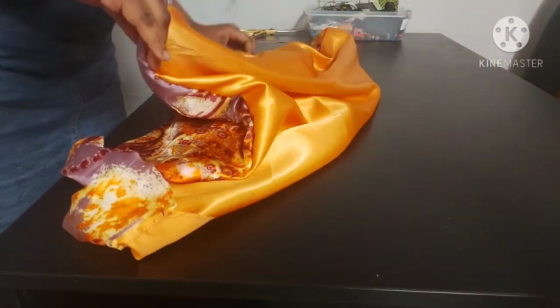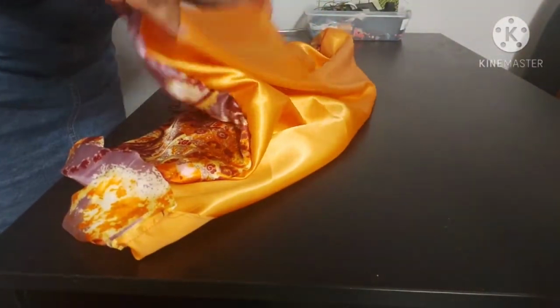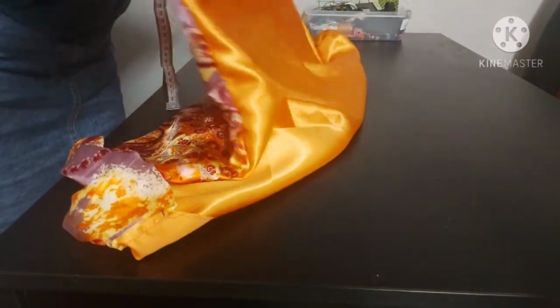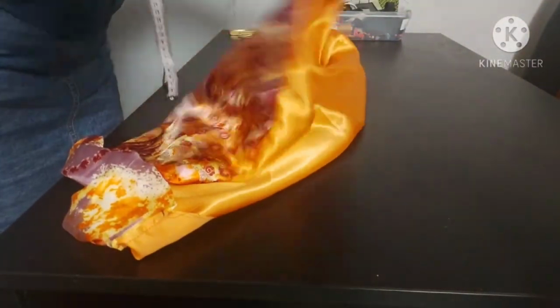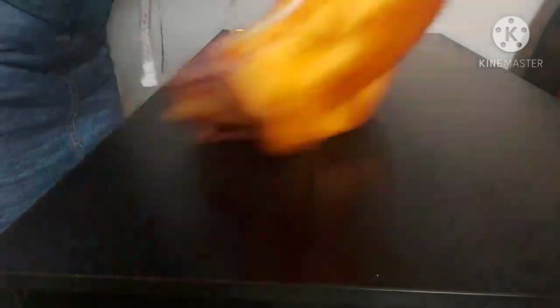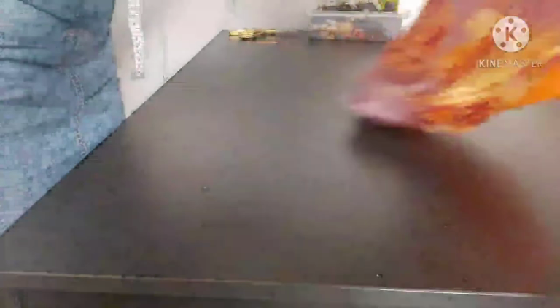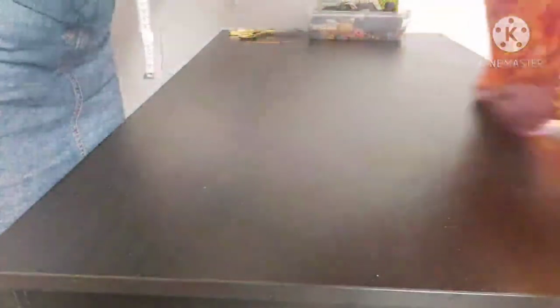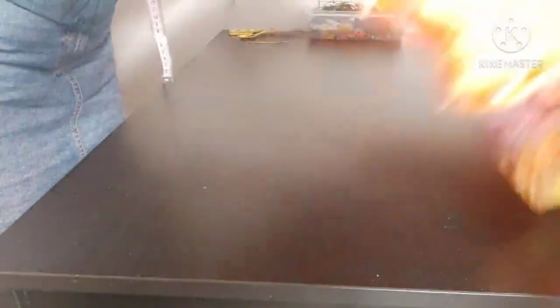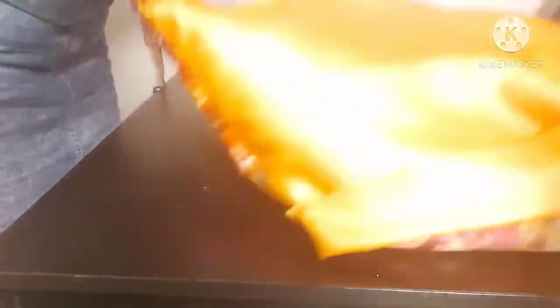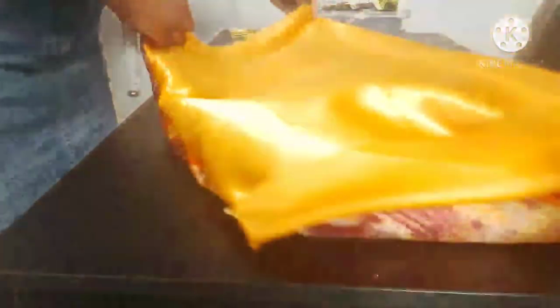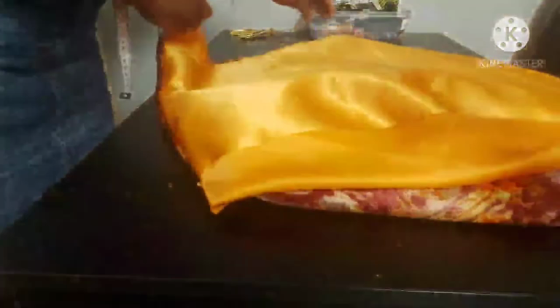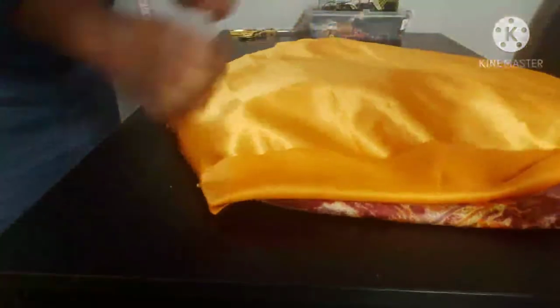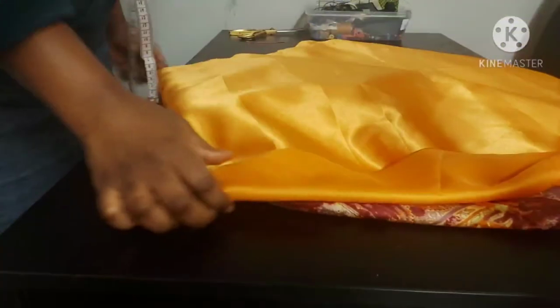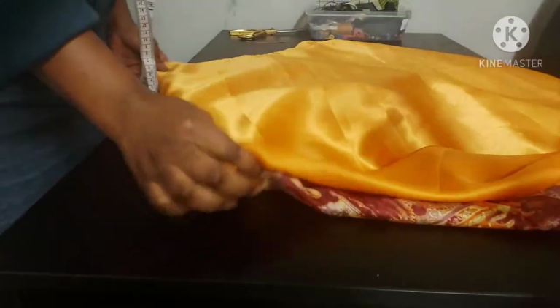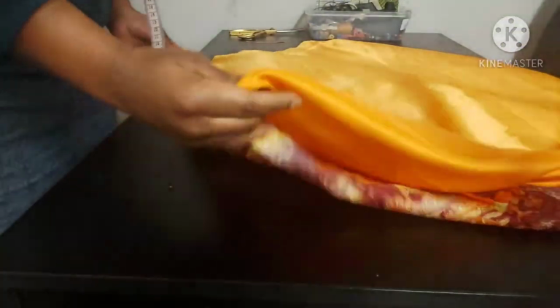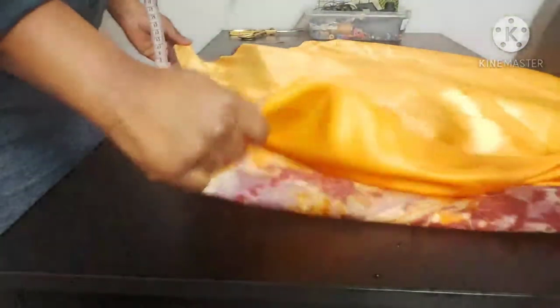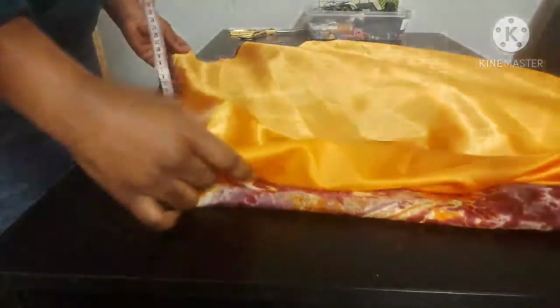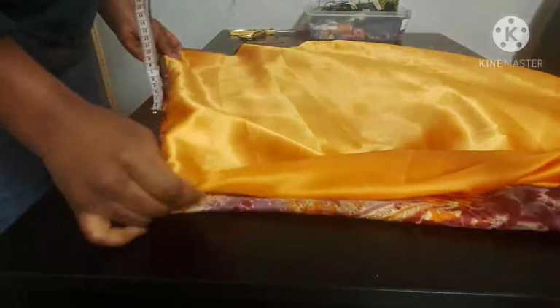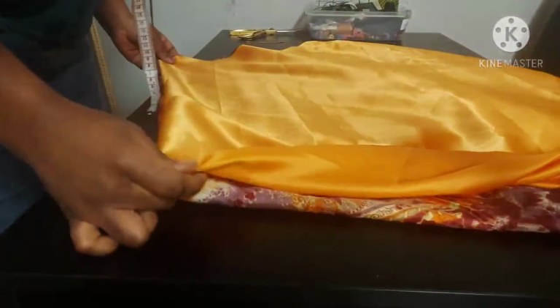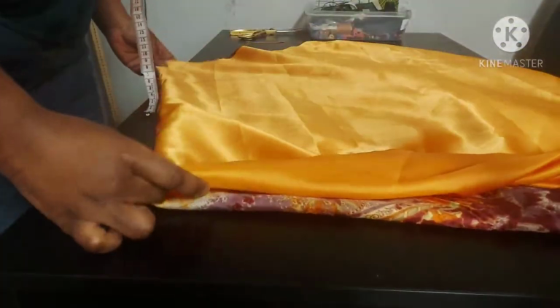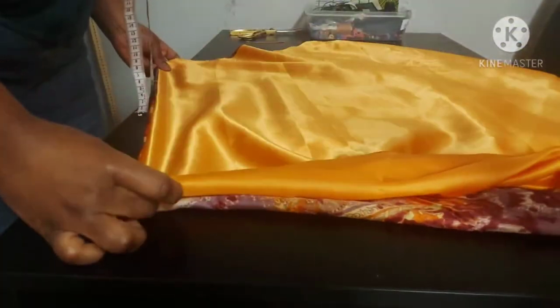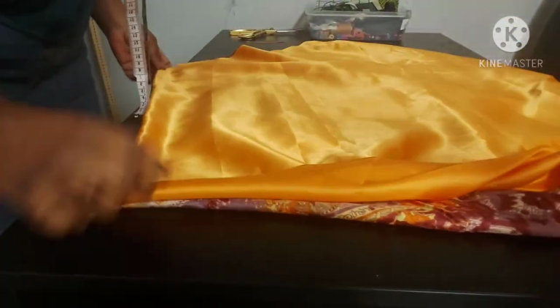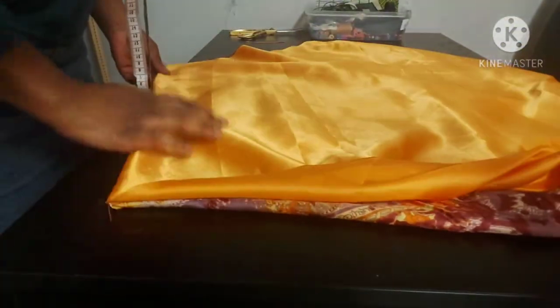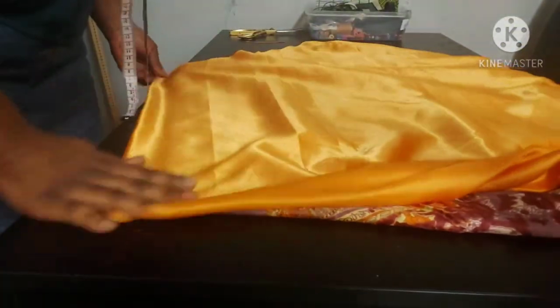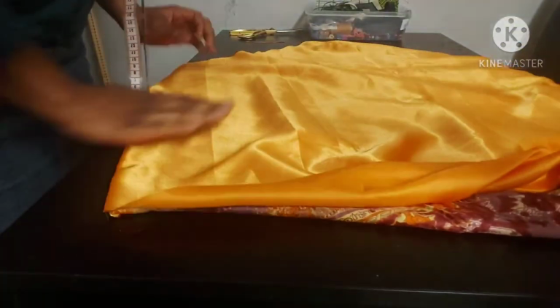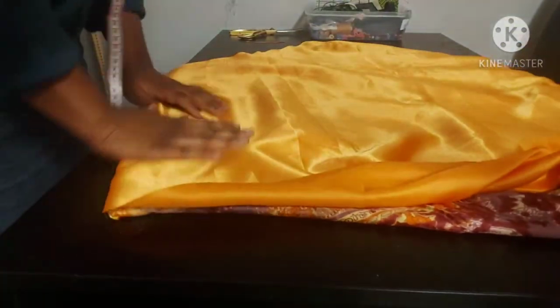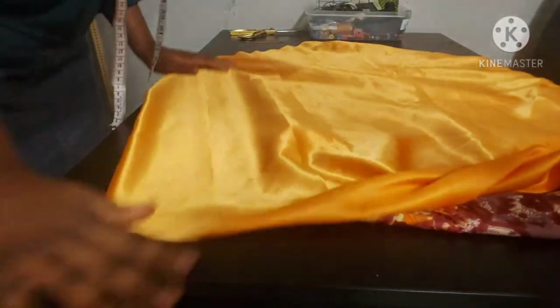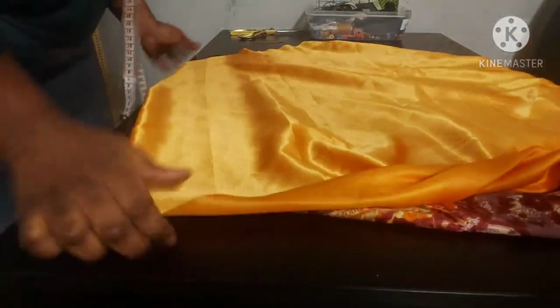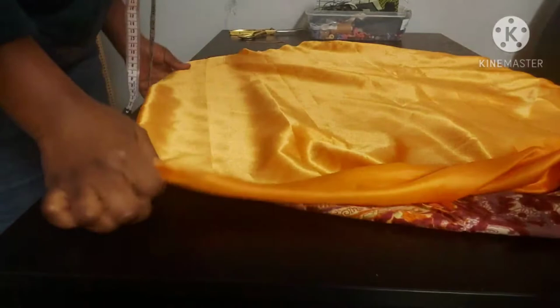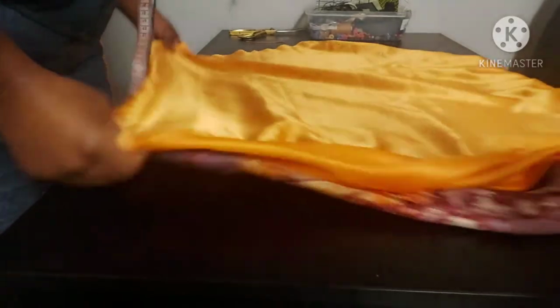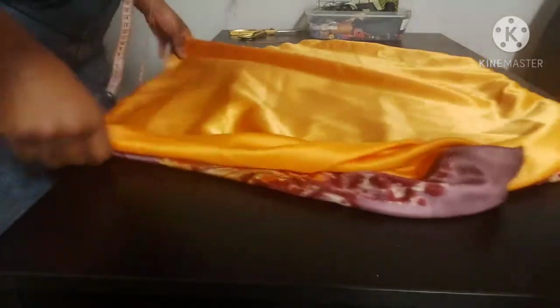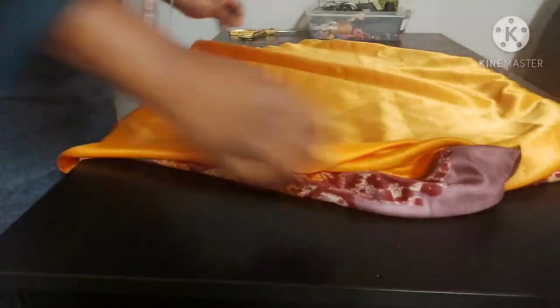Just make sure the fabrics are in the right place and give it a quick press.